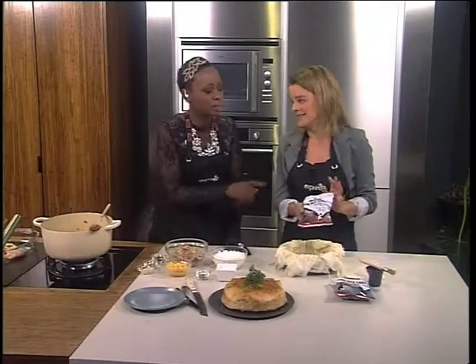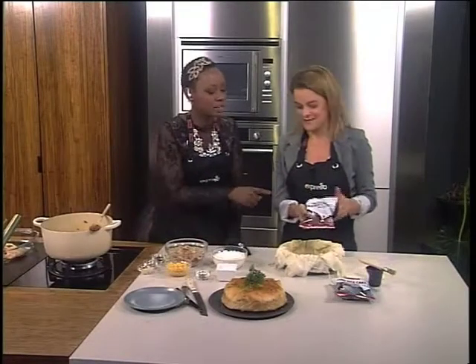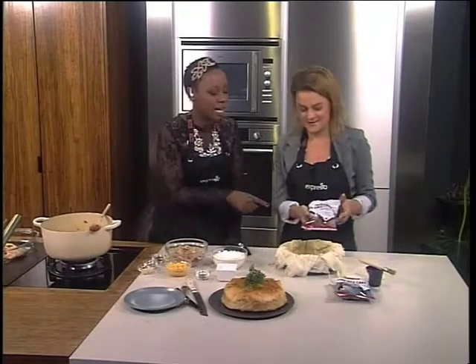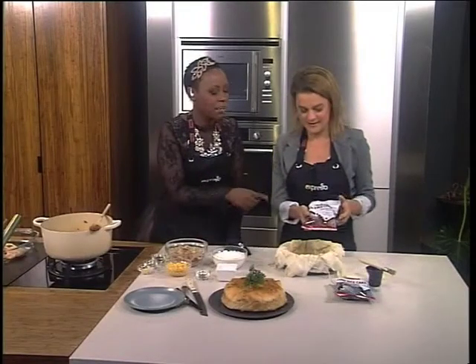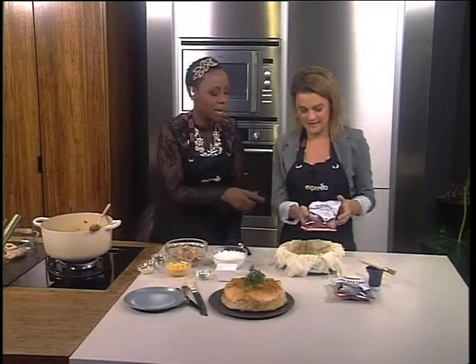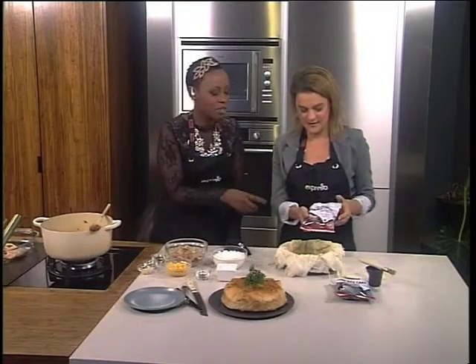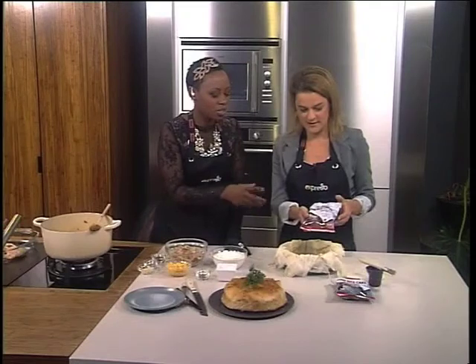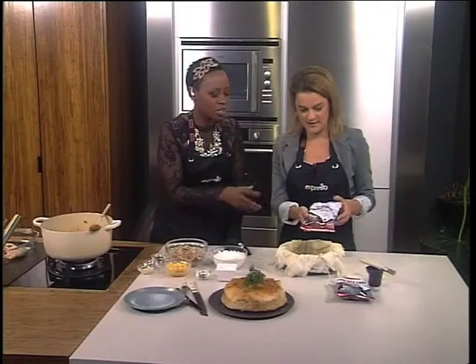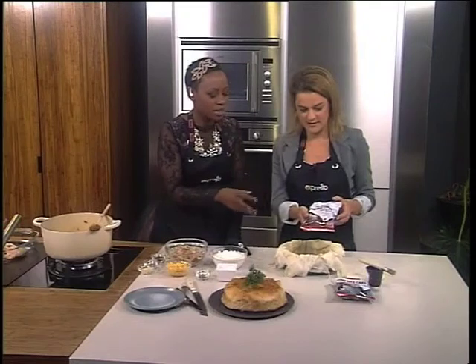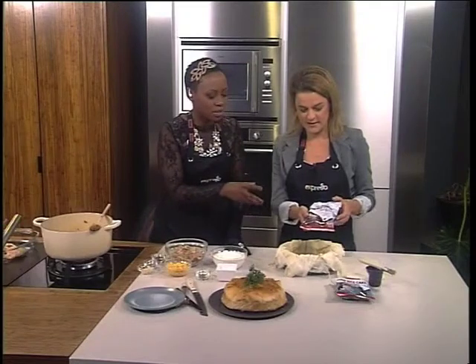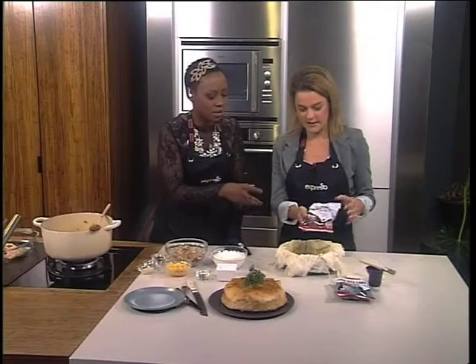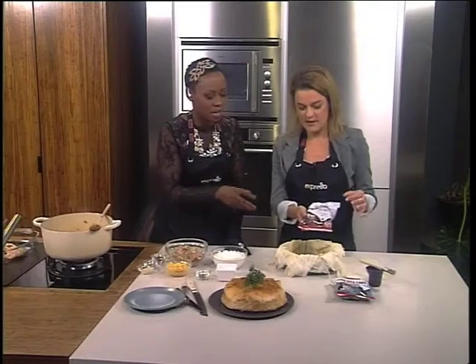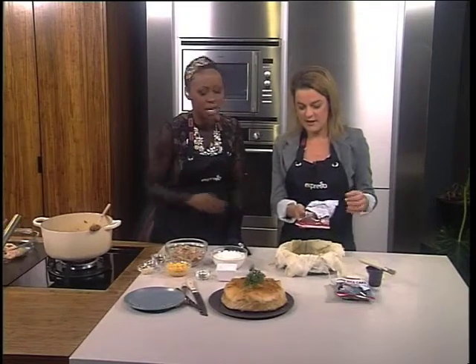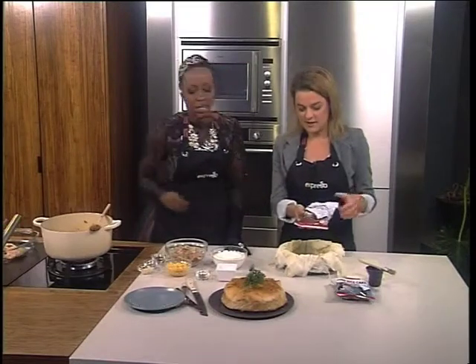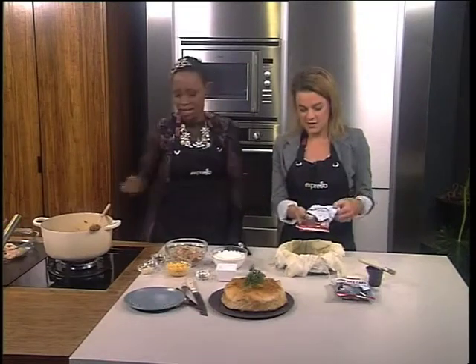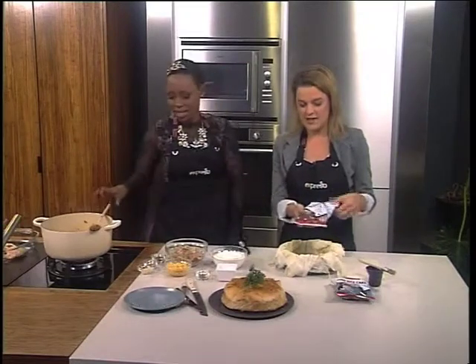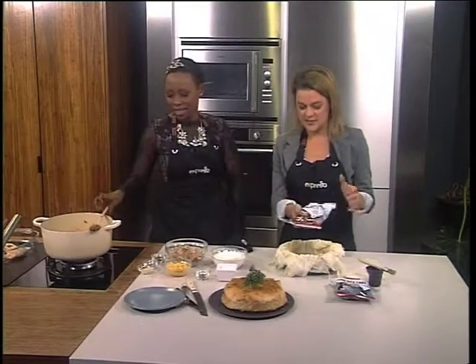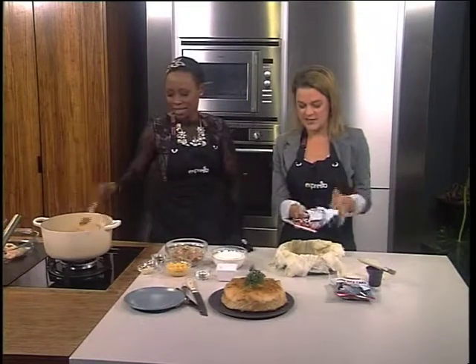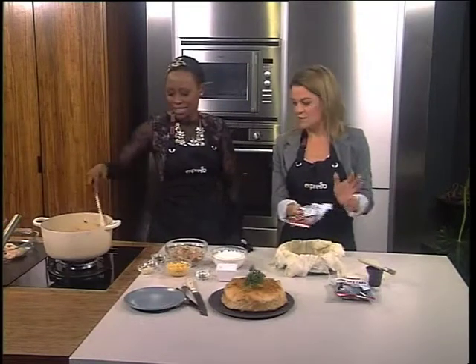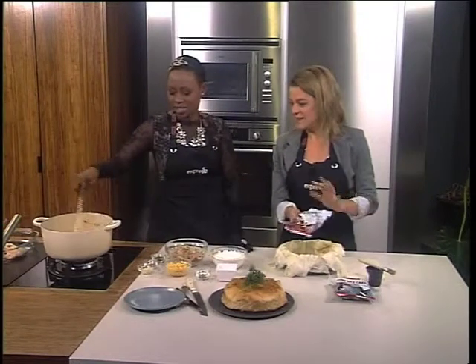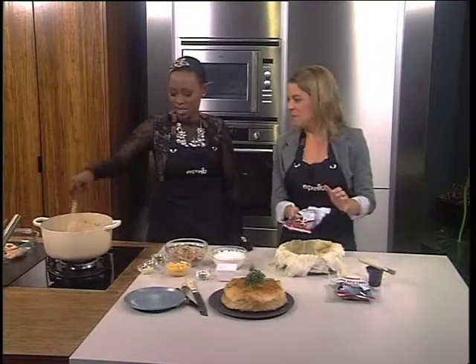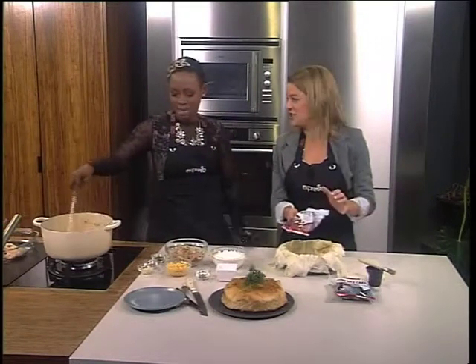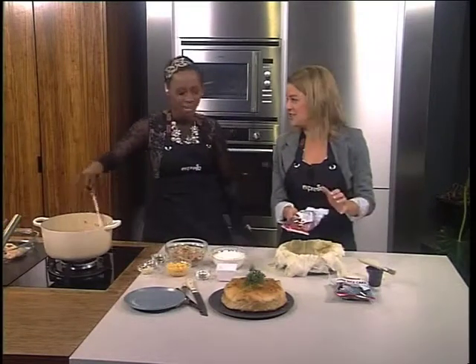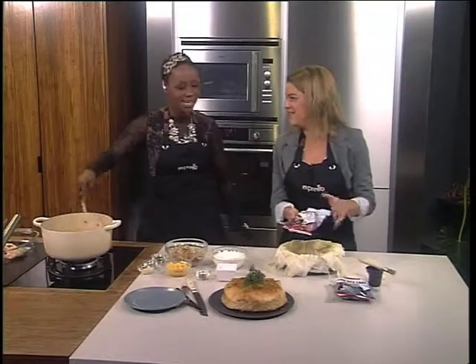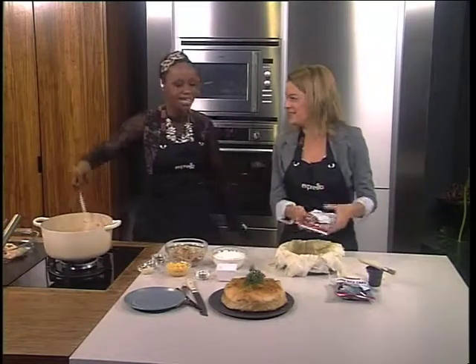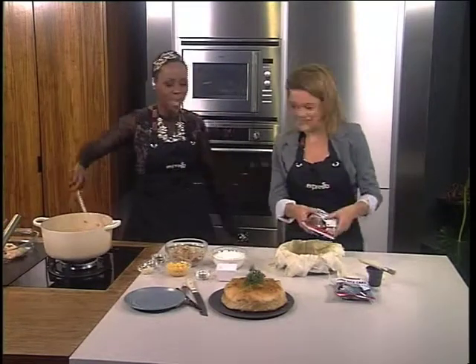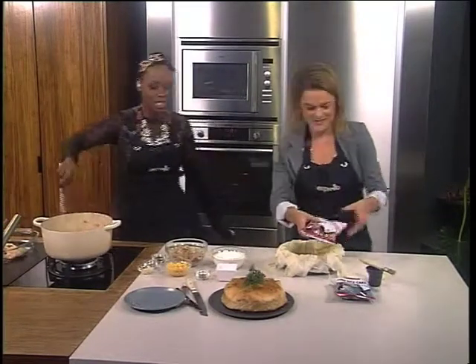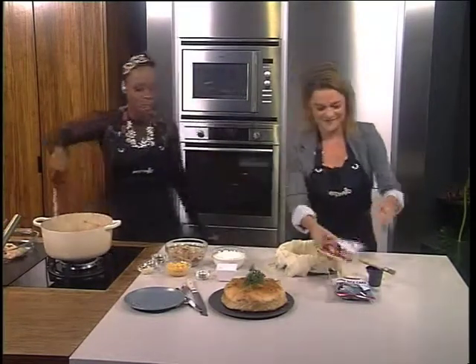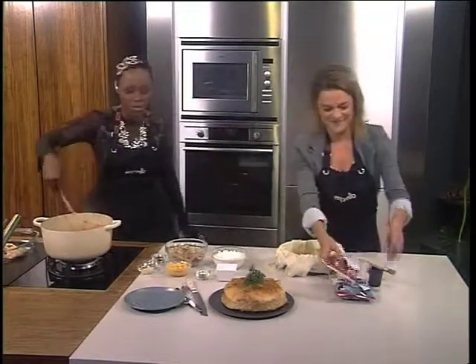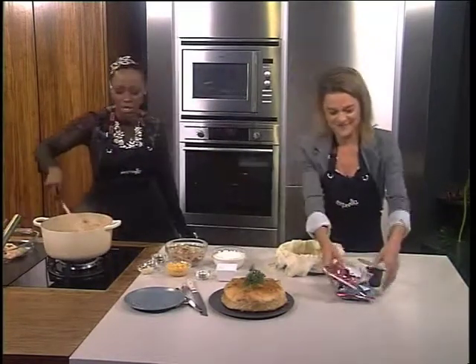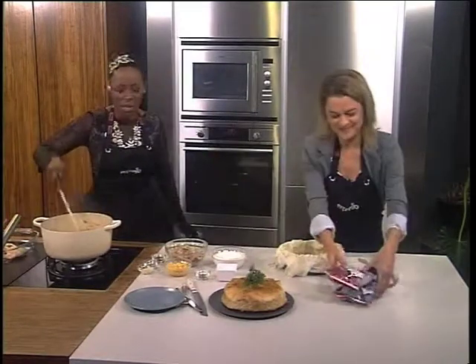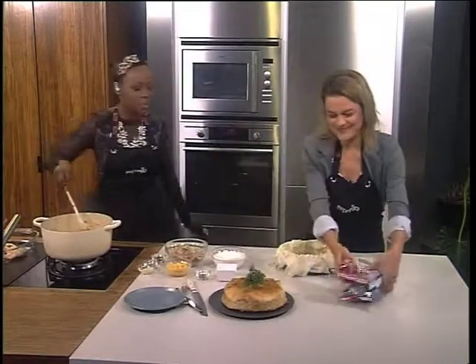It's the same weight, just a different size. Less packaging — better for the environment.